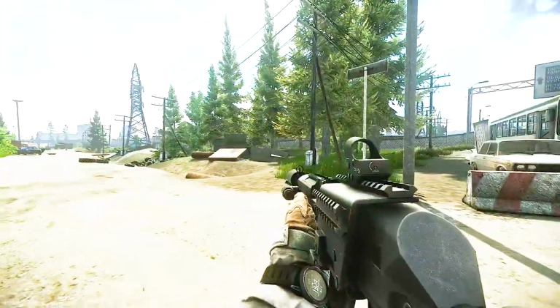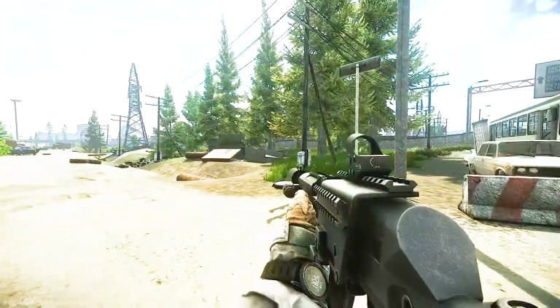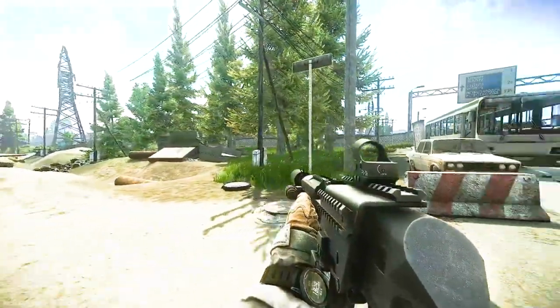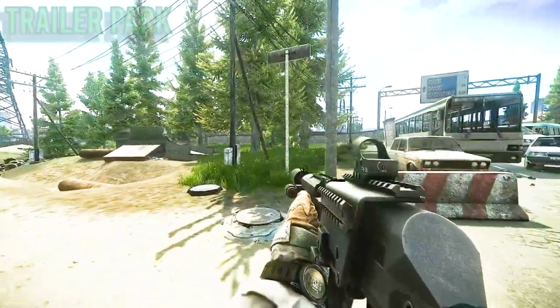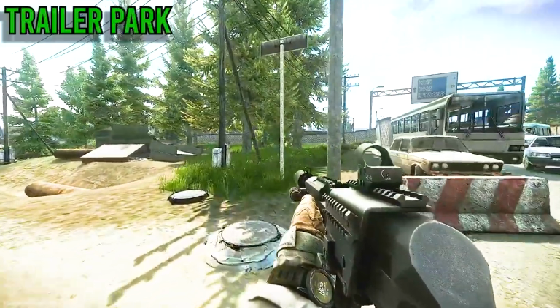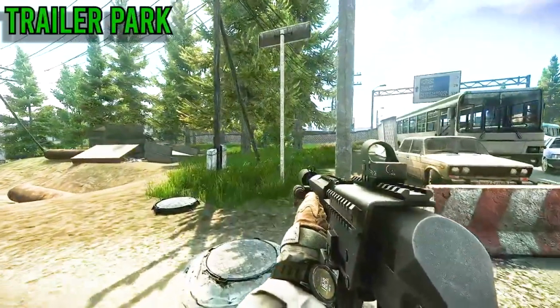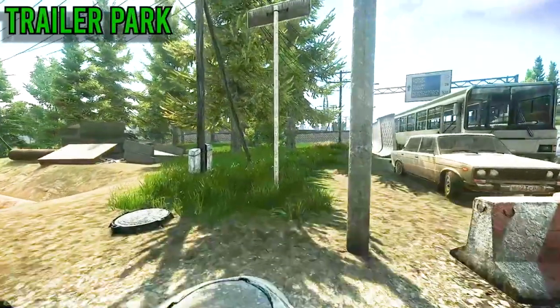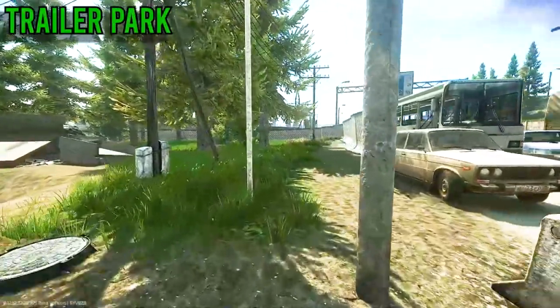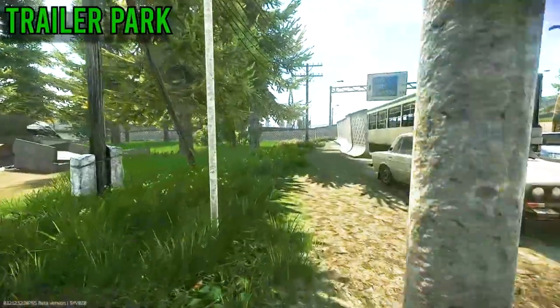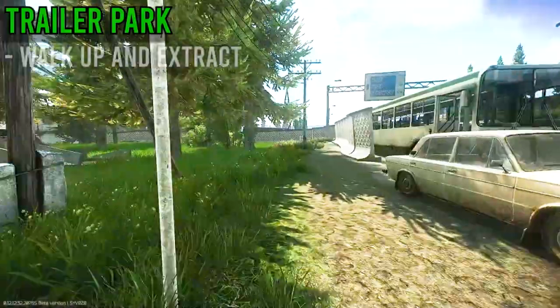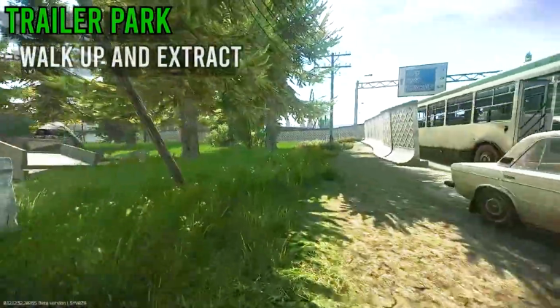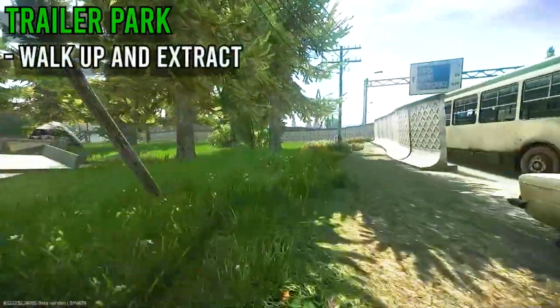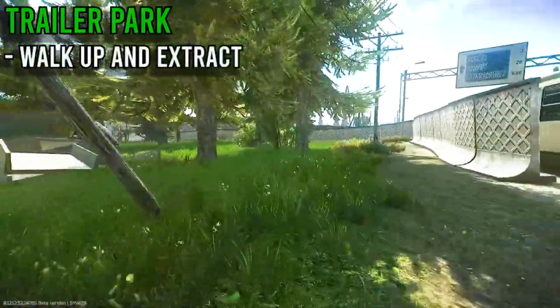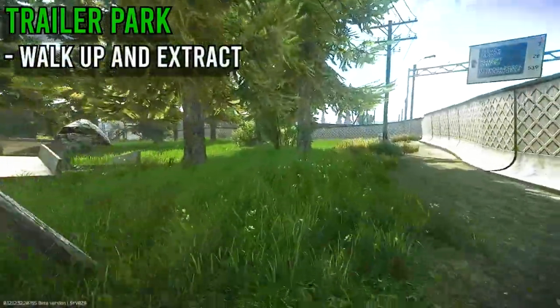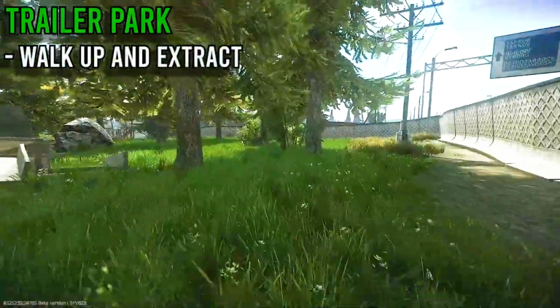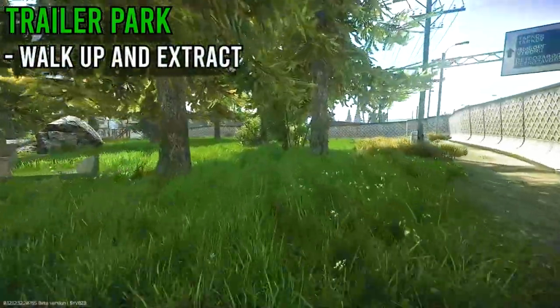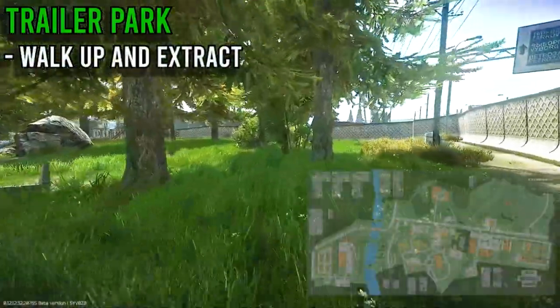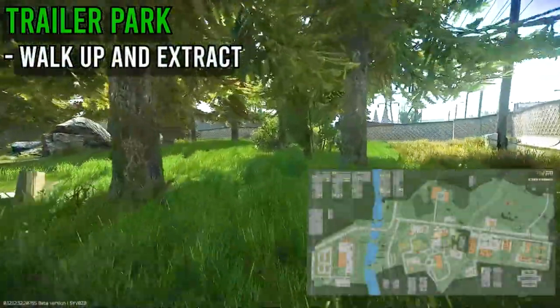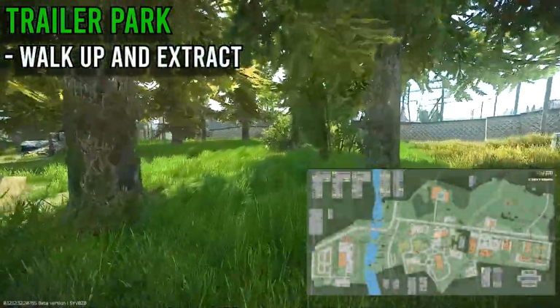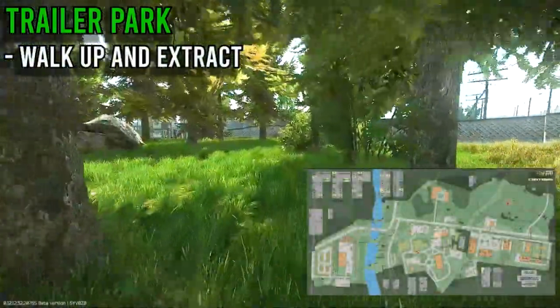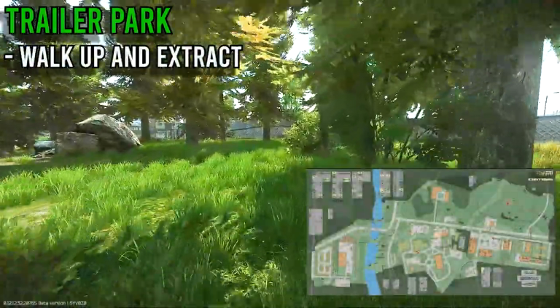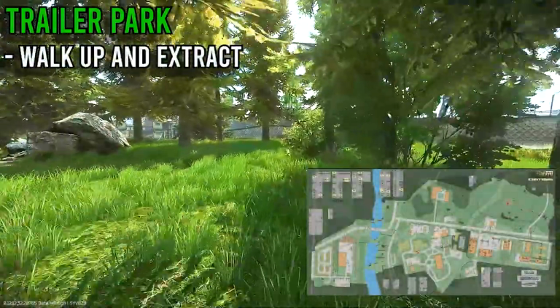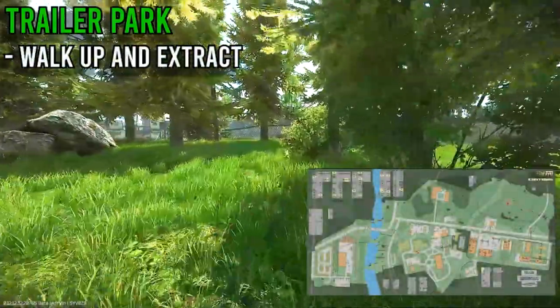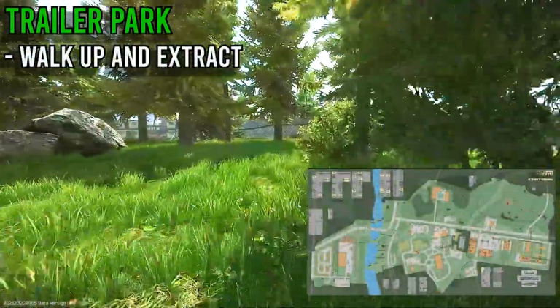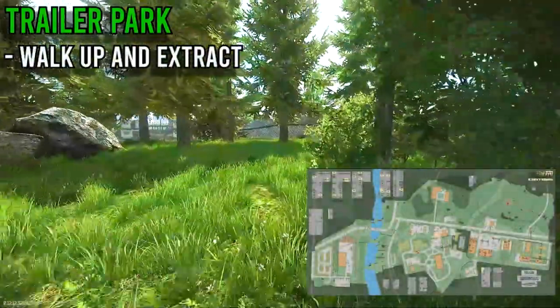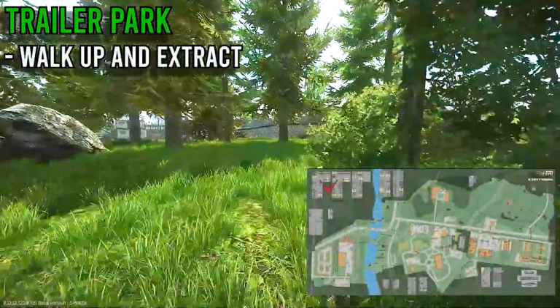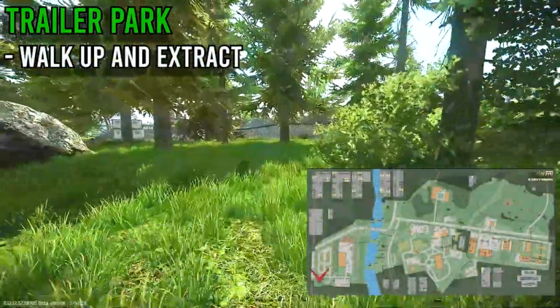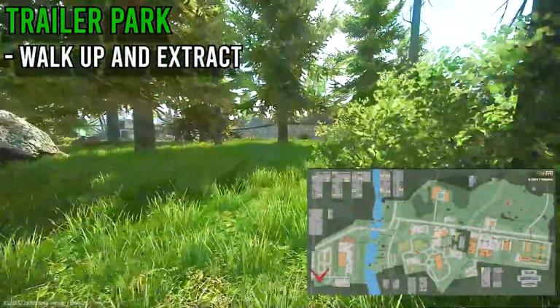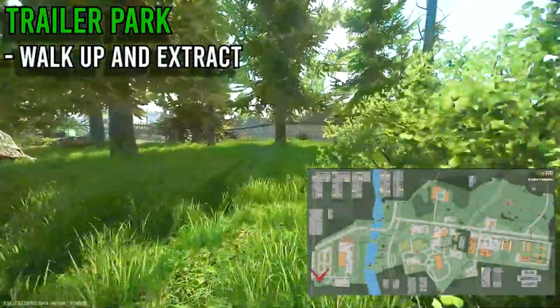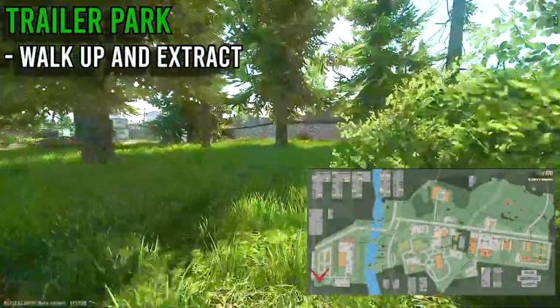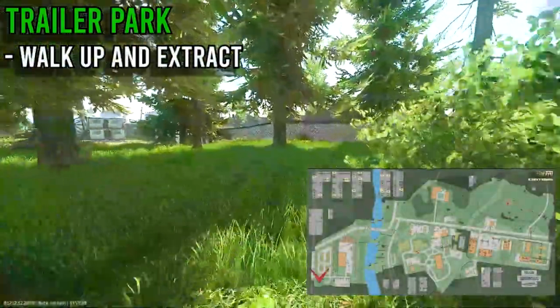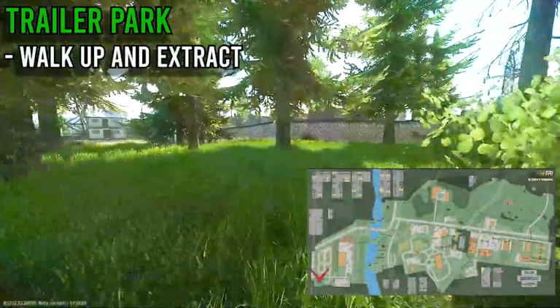For the last PMC extract, we have the Trailer Park. You can walk up in the middle of these three trees and get out of here. Do be careful for the Scav extract nearby though.